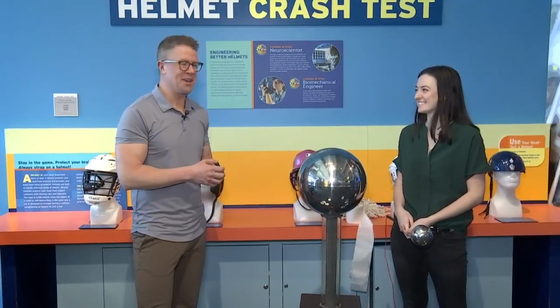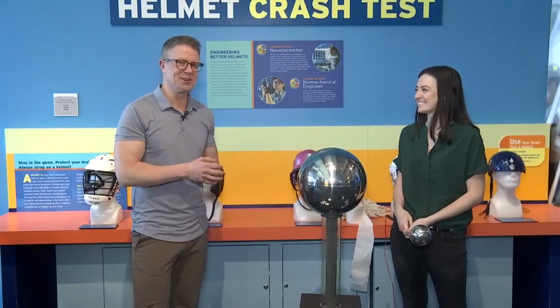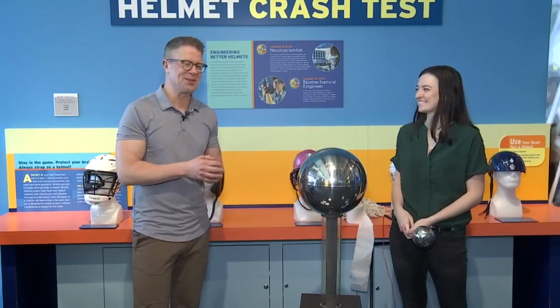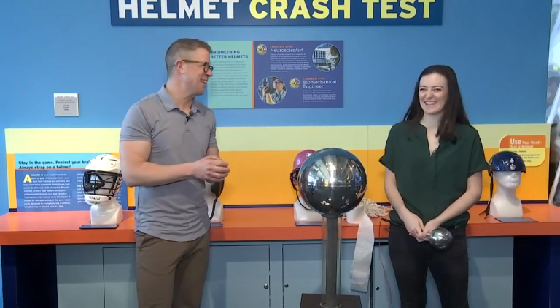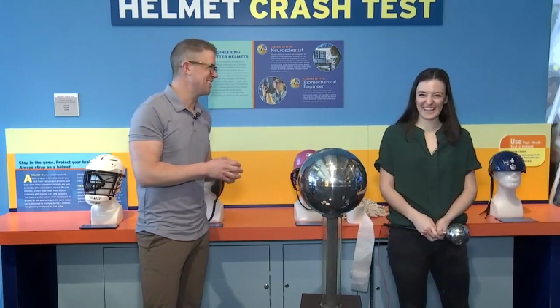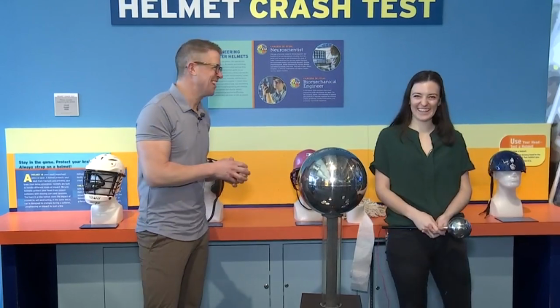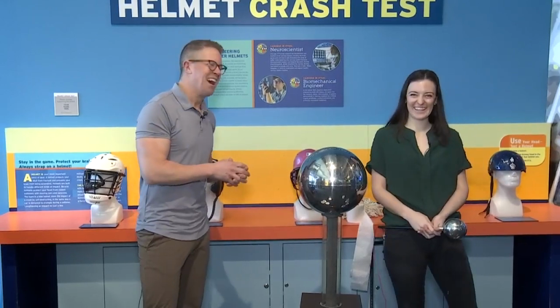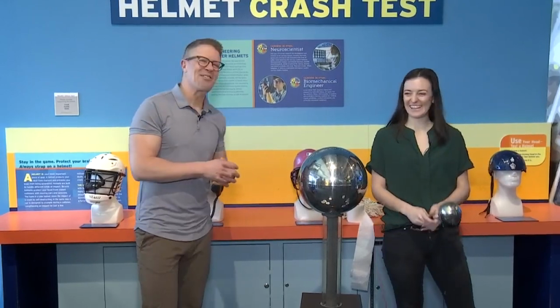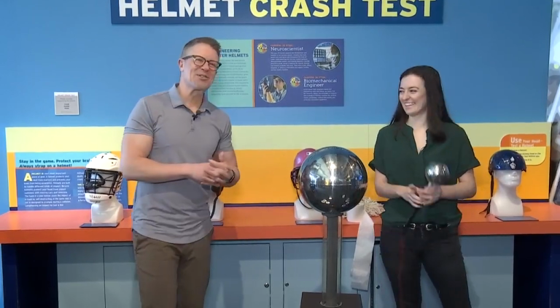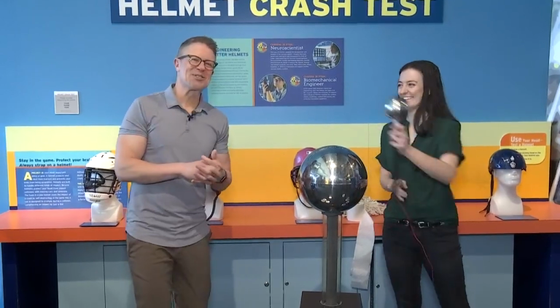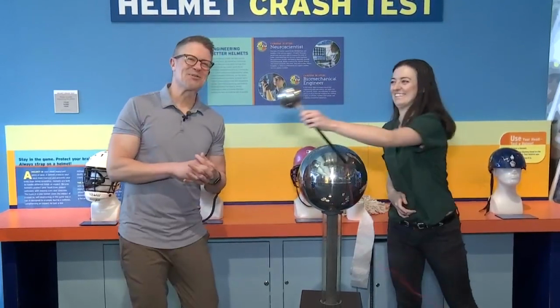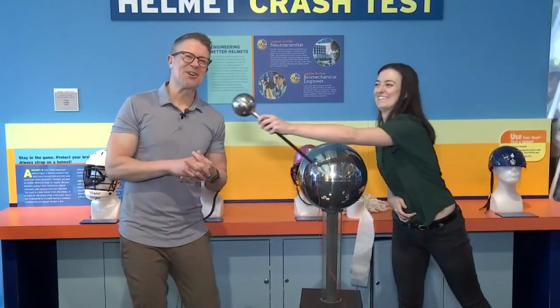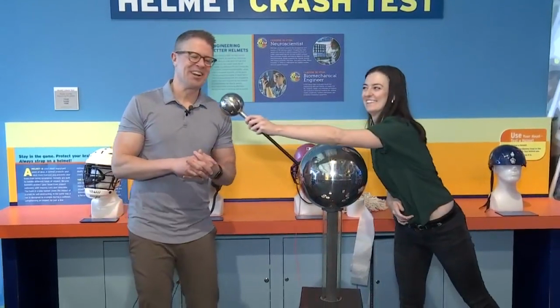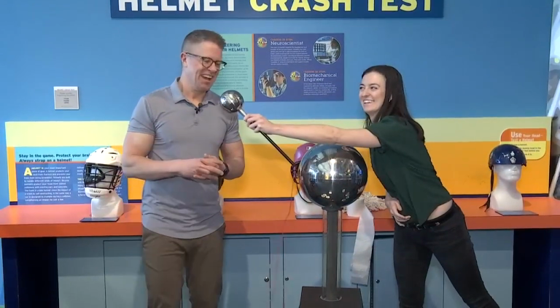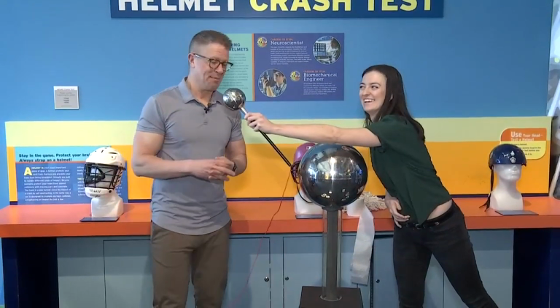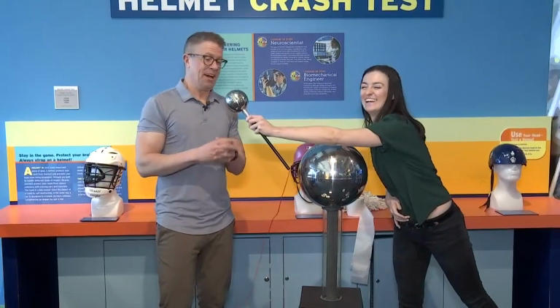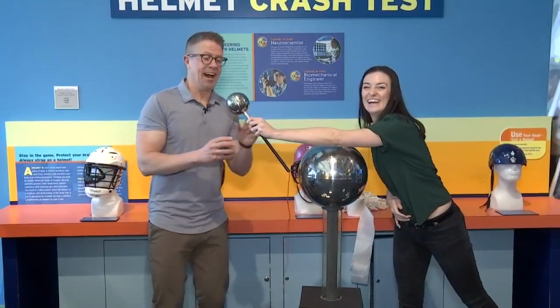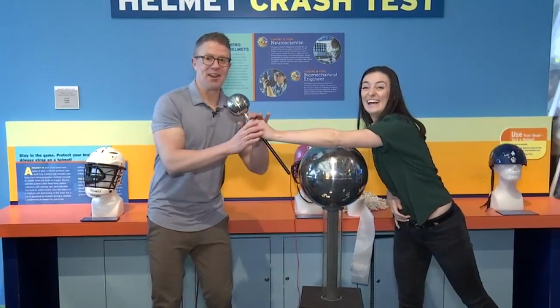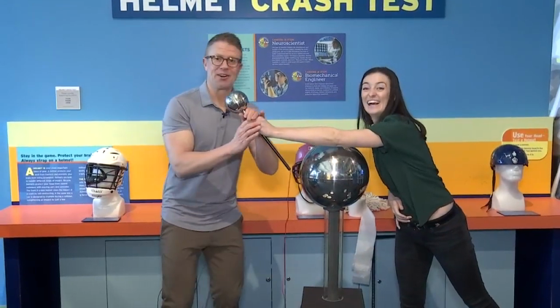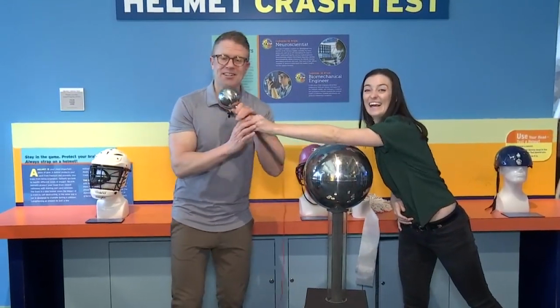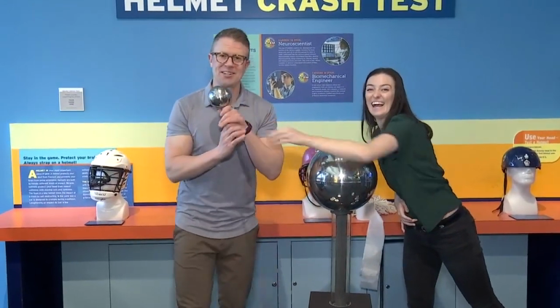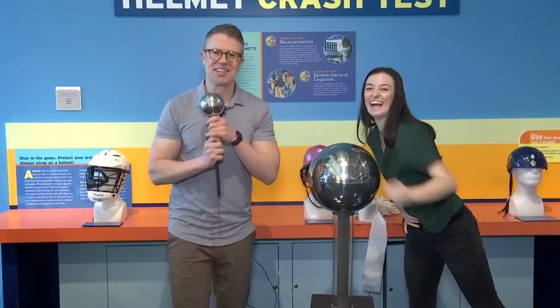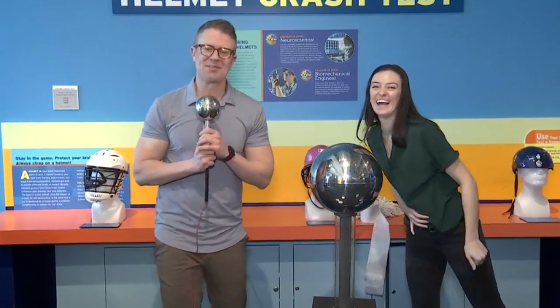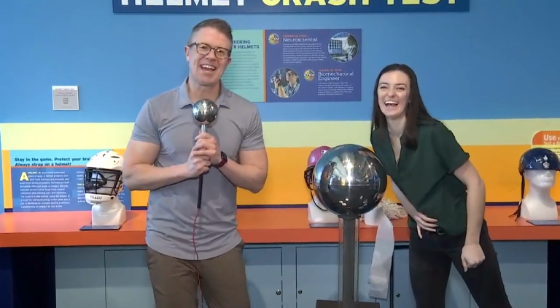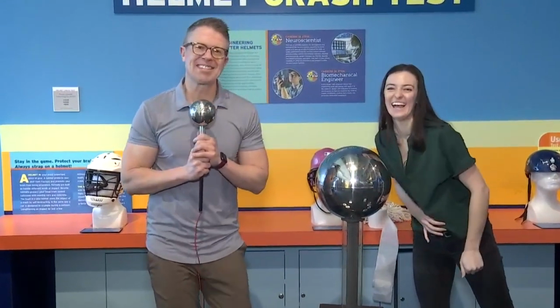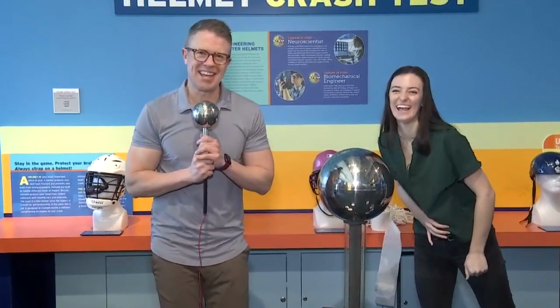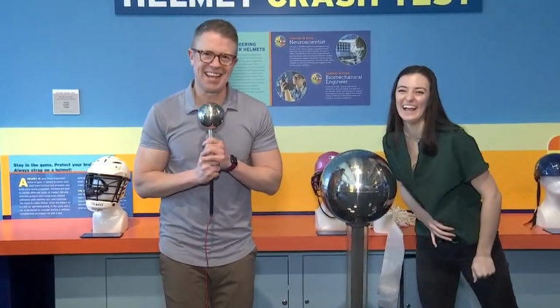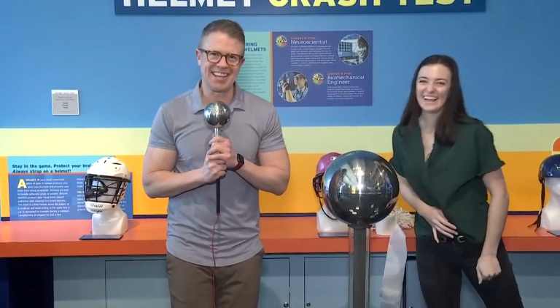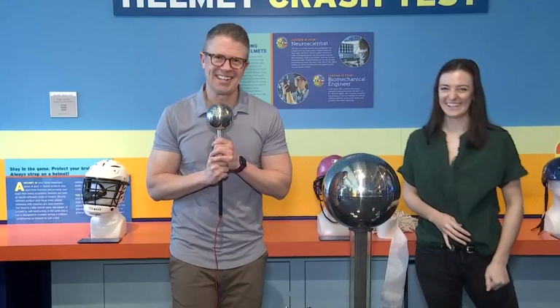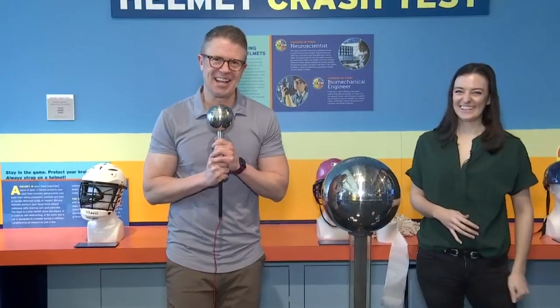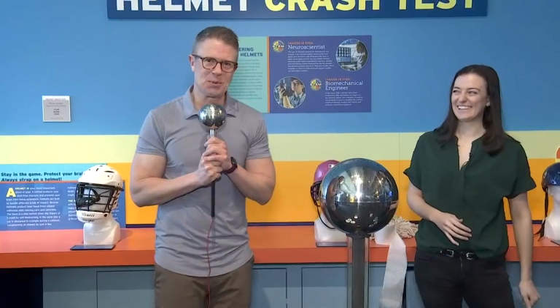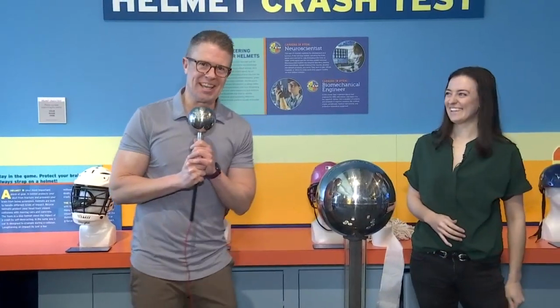Thank you so much and of course we'll see you for another edition of Science Sunday next weekend!